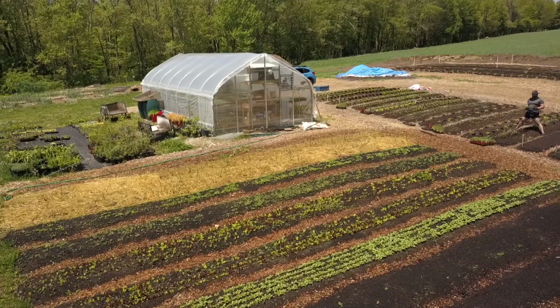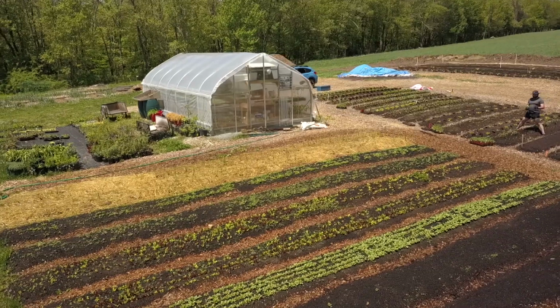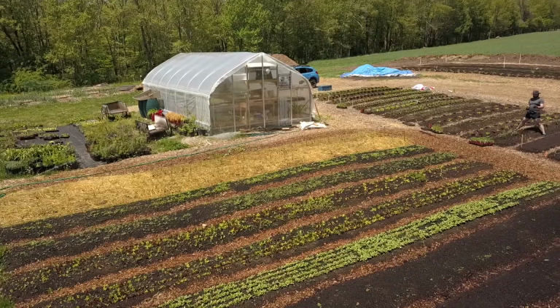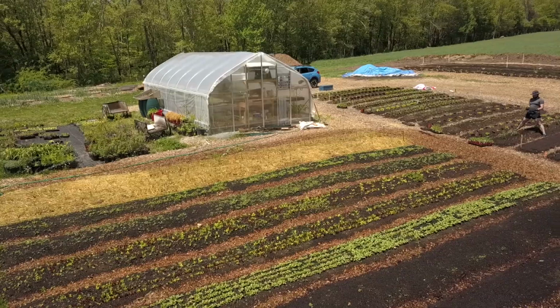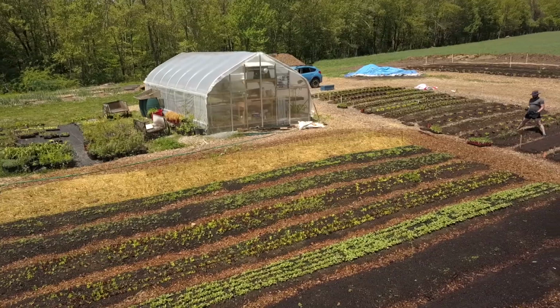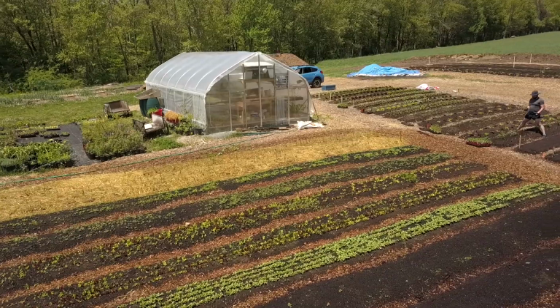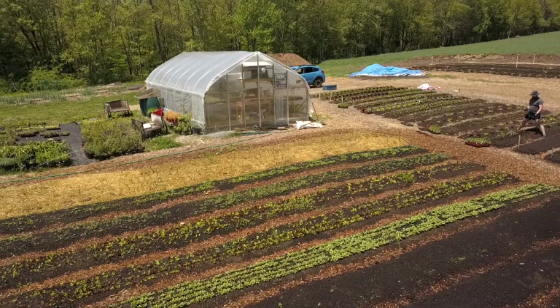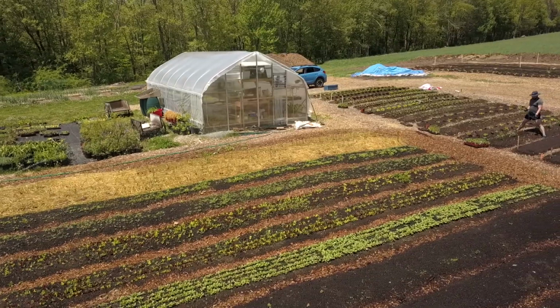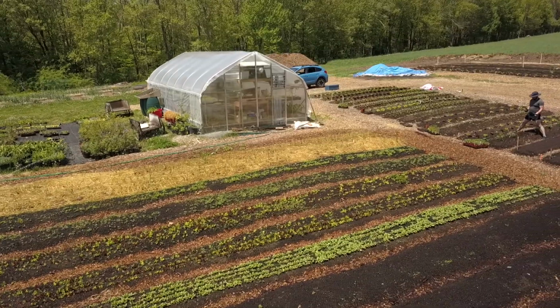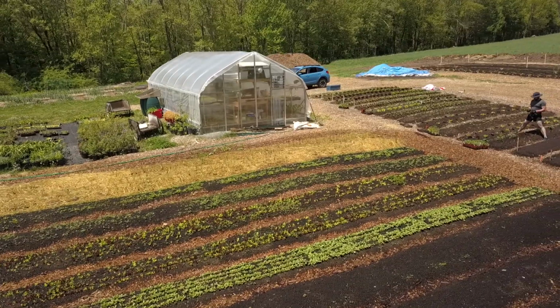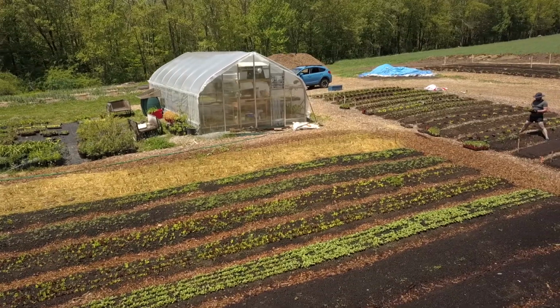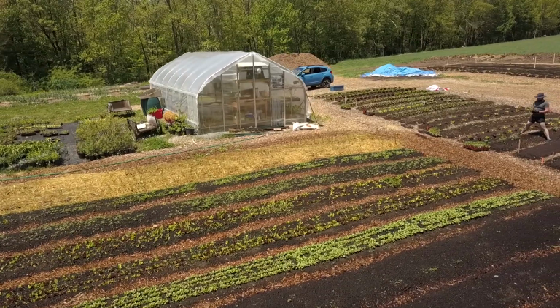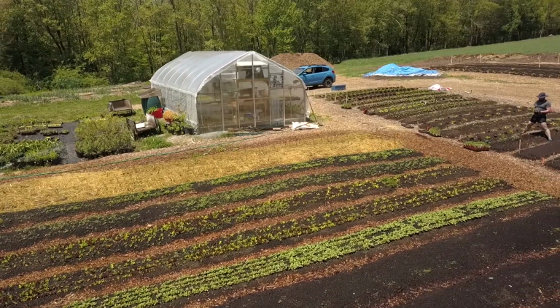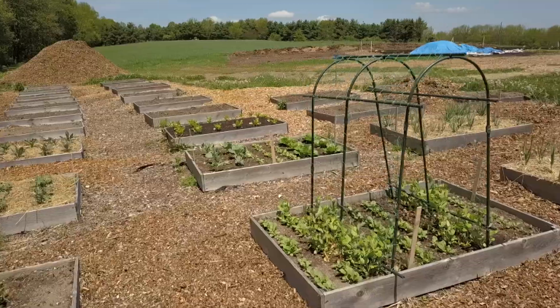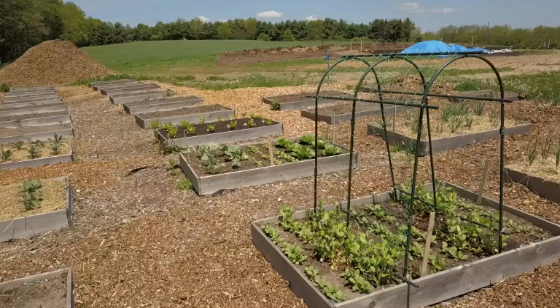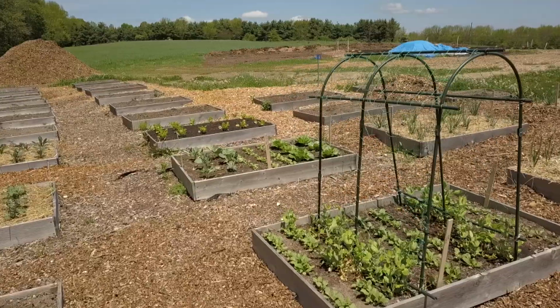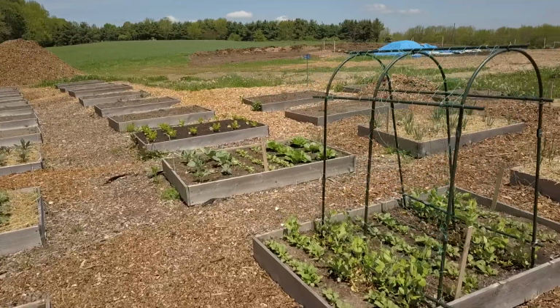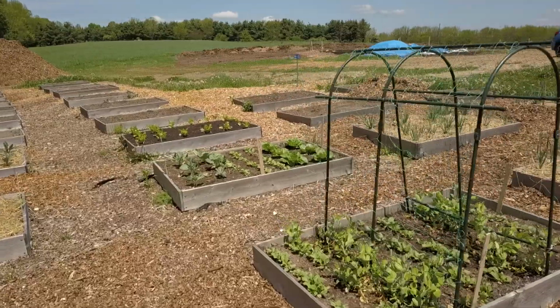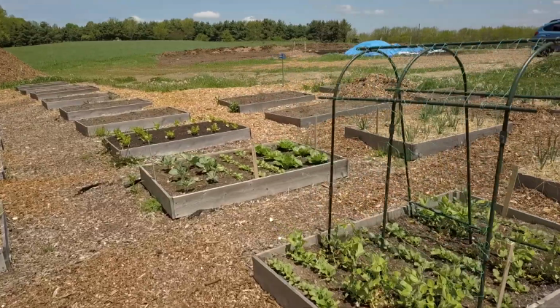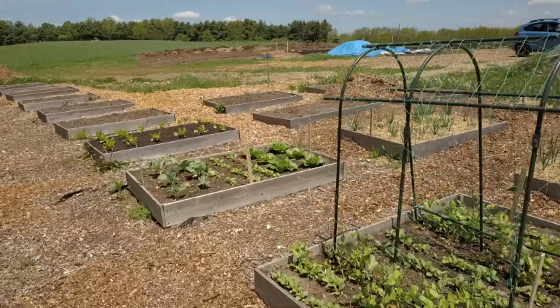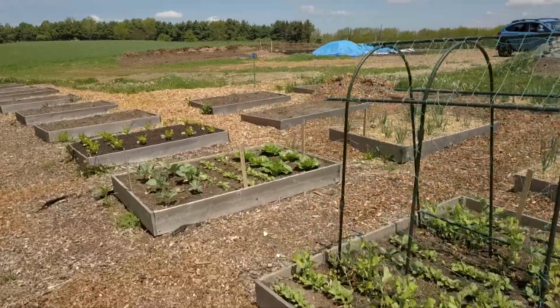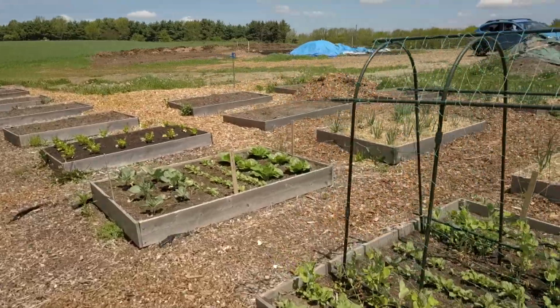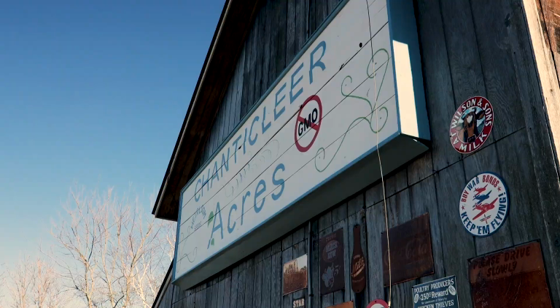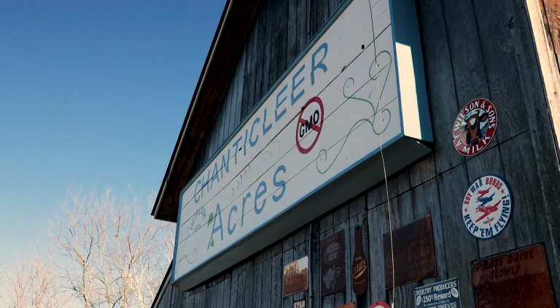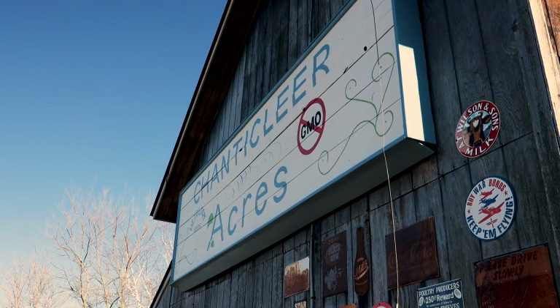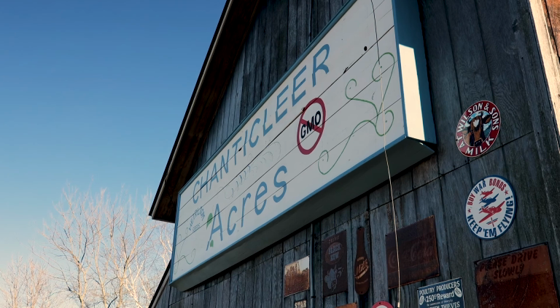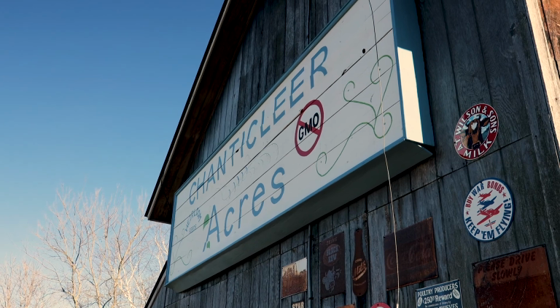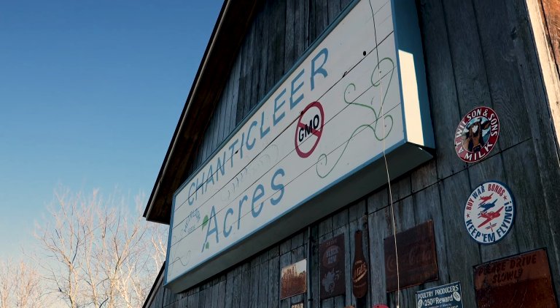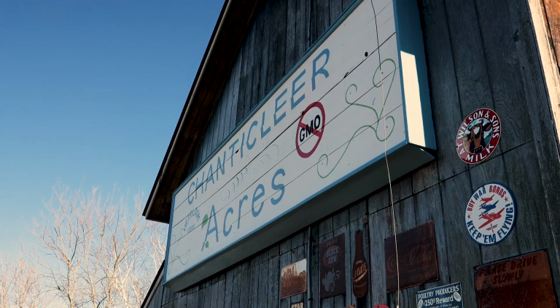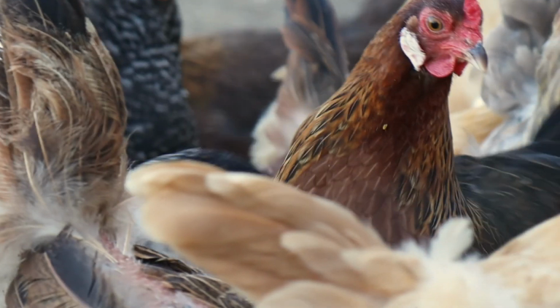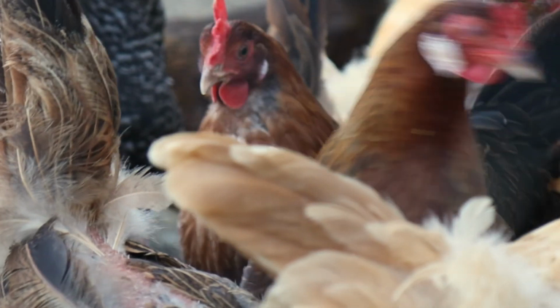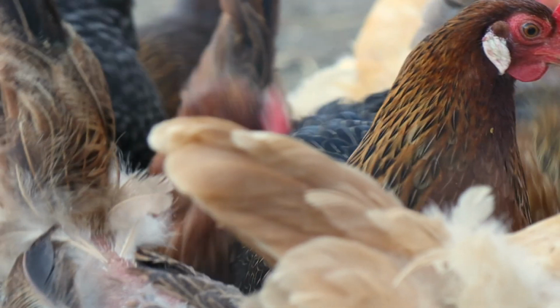There's so much to learn about the art of living a healthy life. That's what we do here. Come grow with us at Chanticleer Acres in Litchfield, Connecticut.